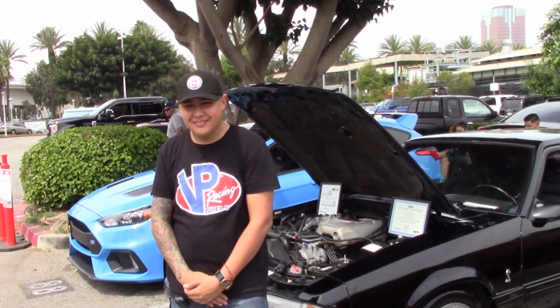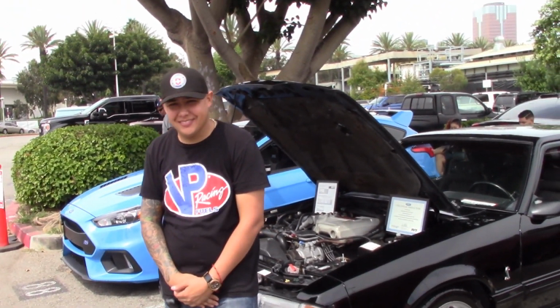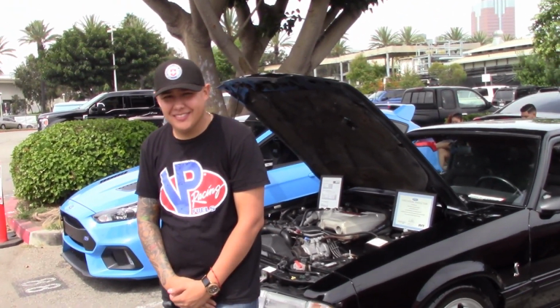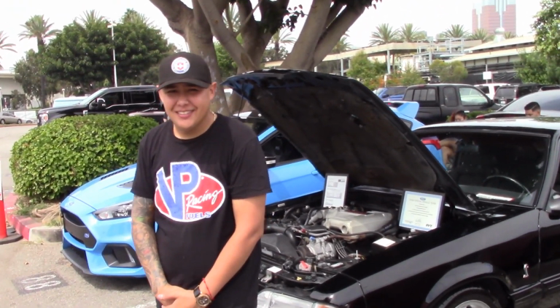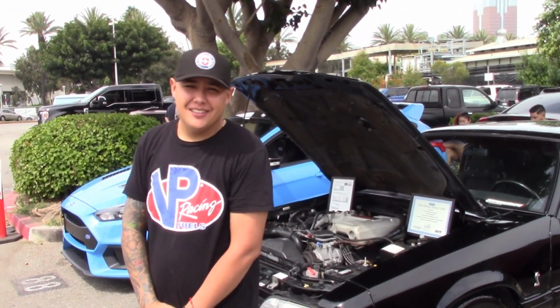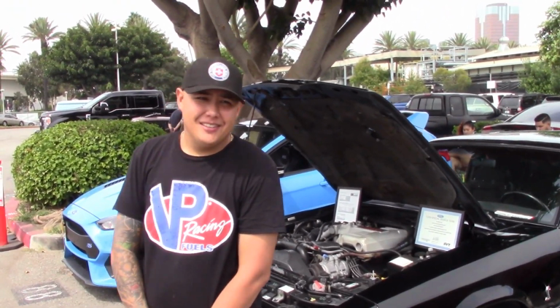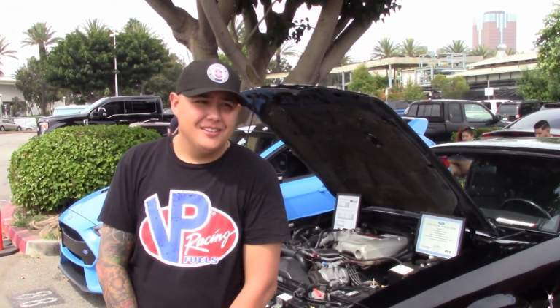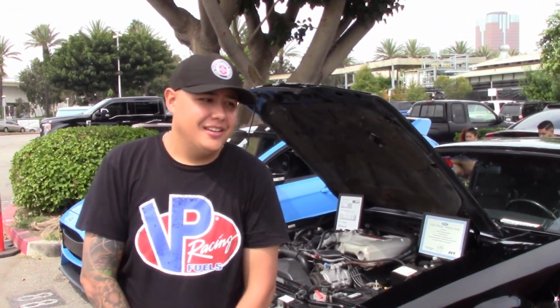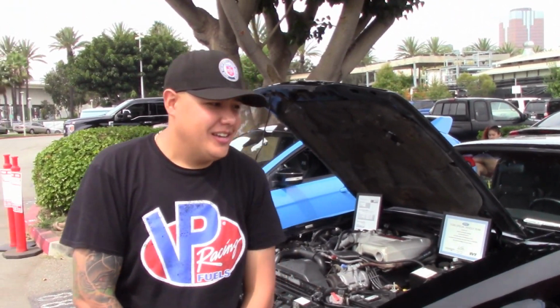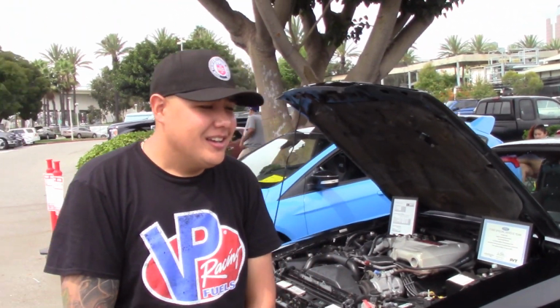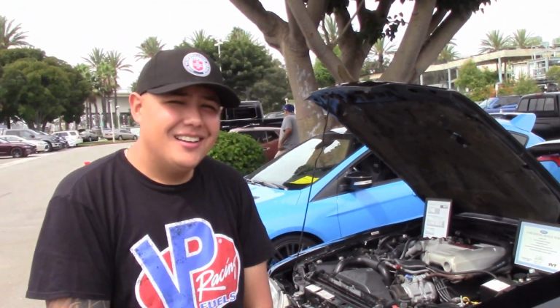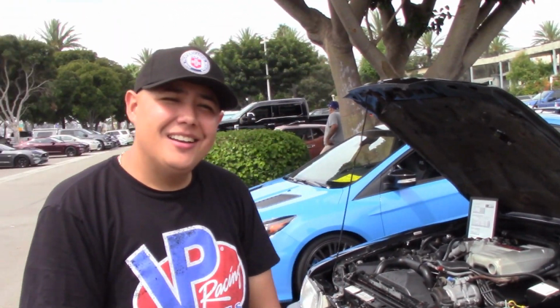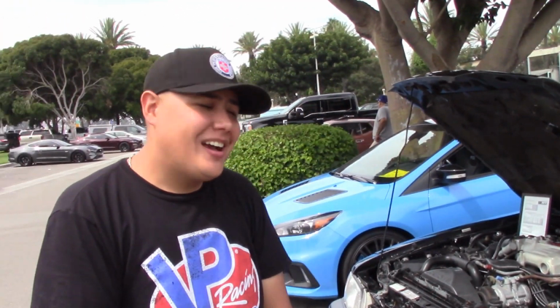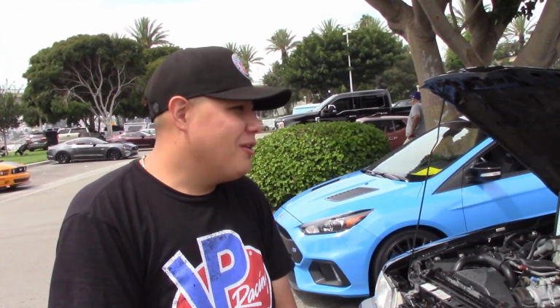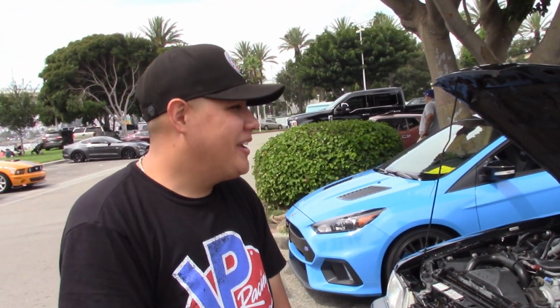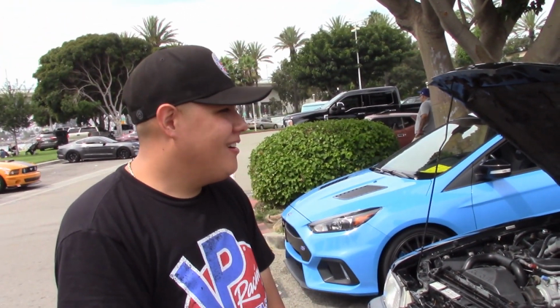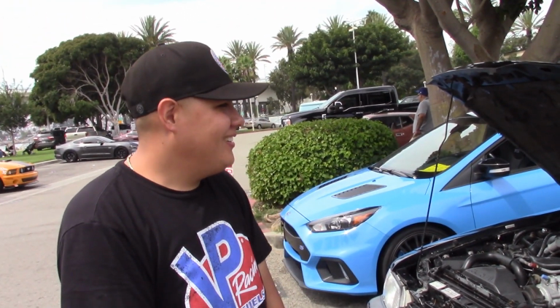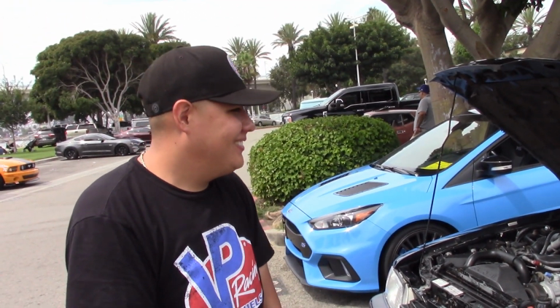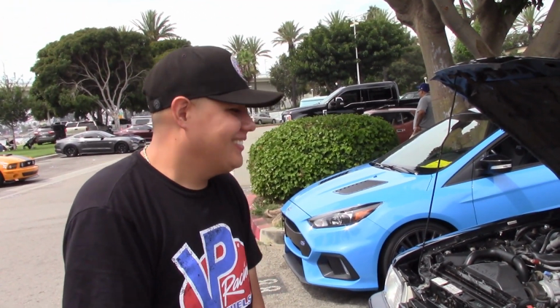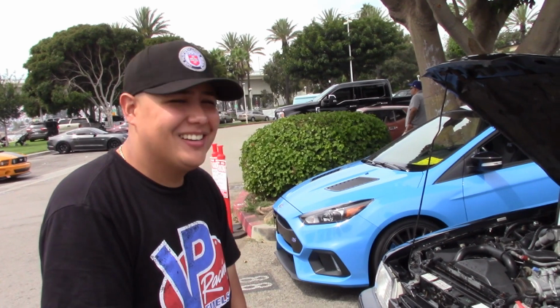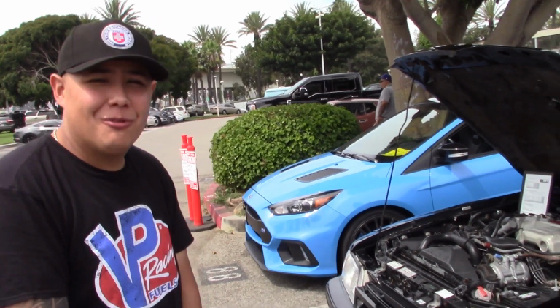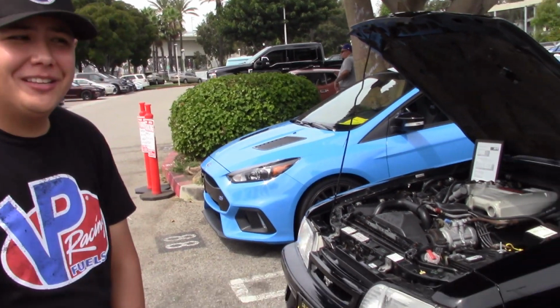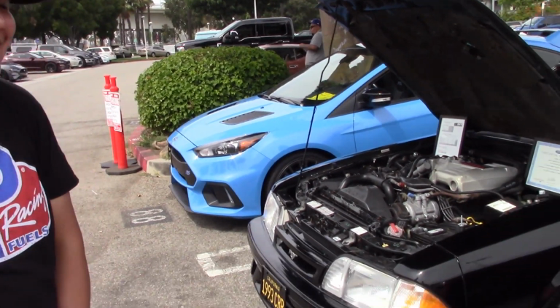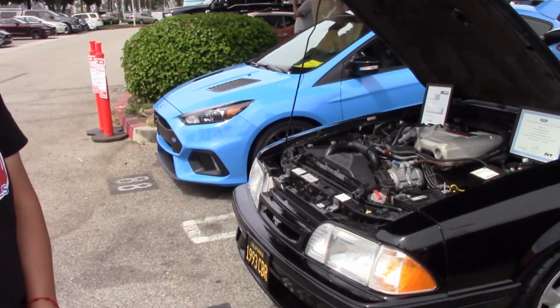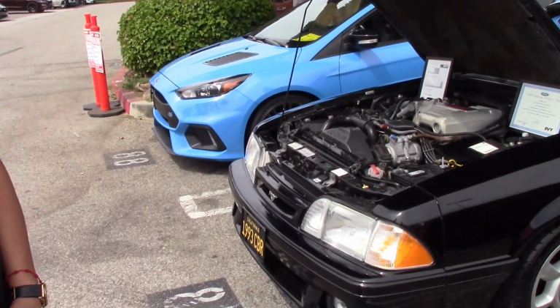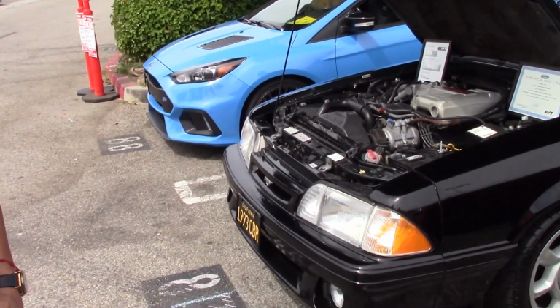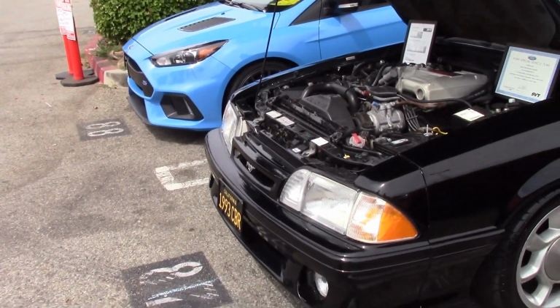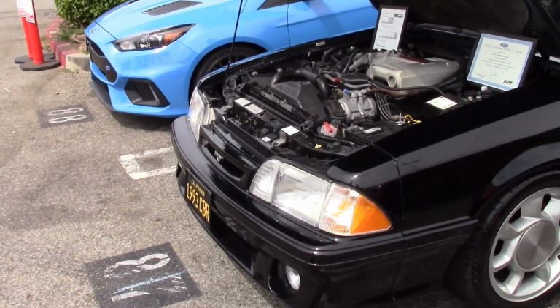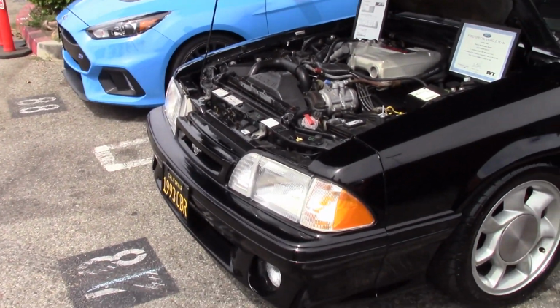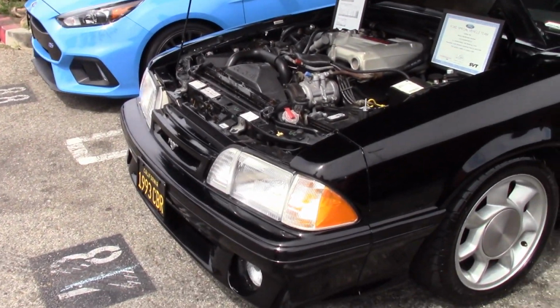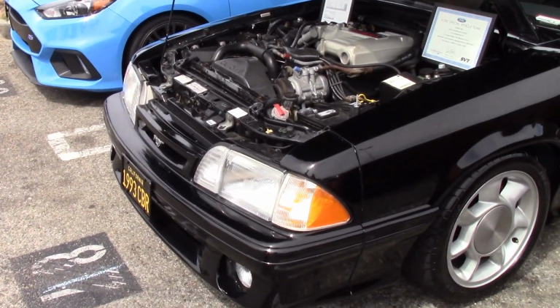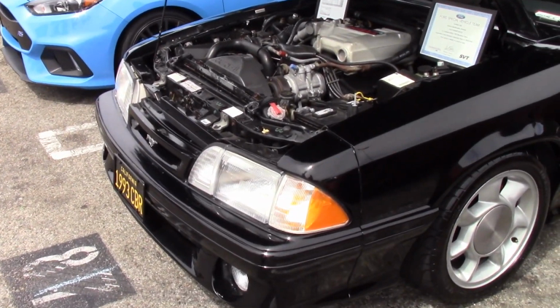Is this your daily? Kind of a weekend car — I don't really daily it that much, but as much as I would like to.